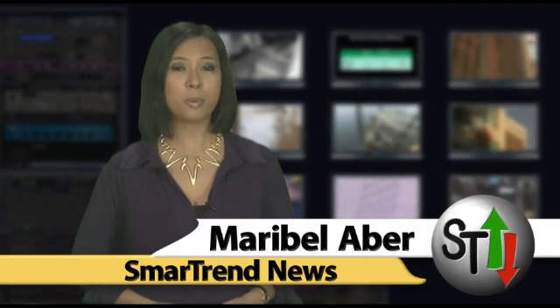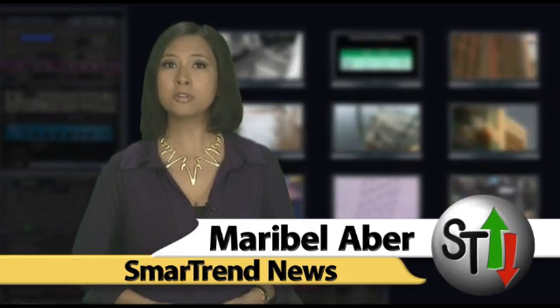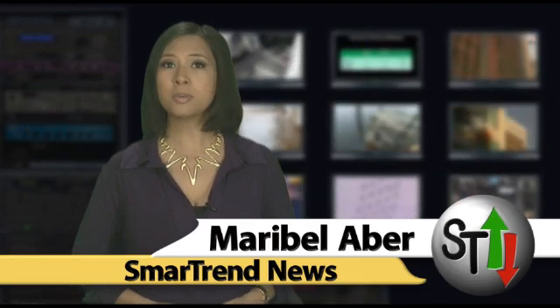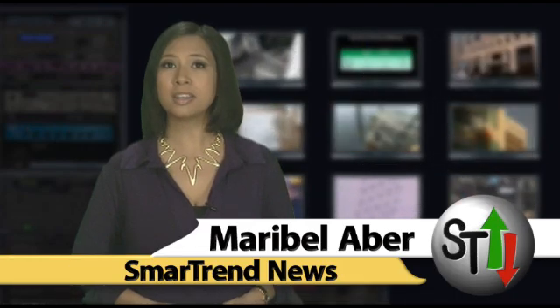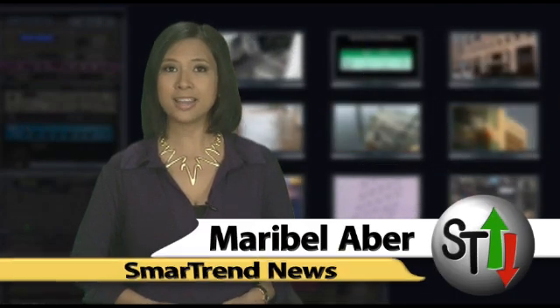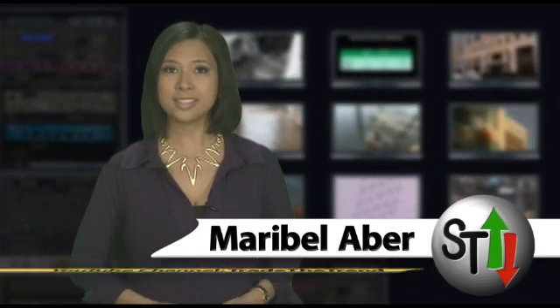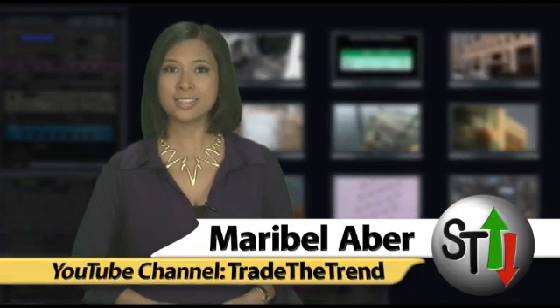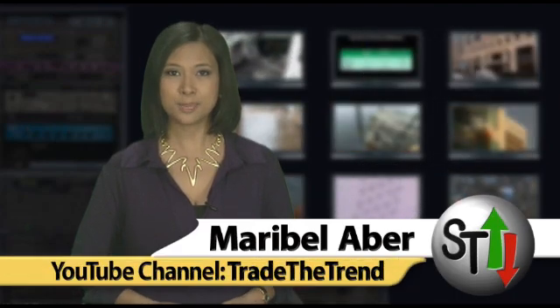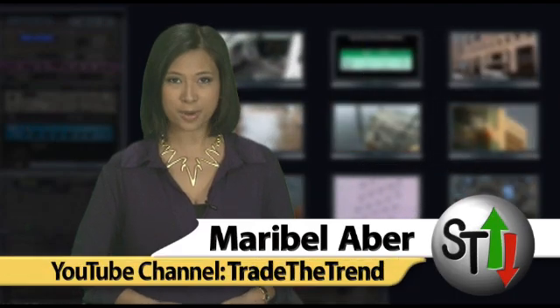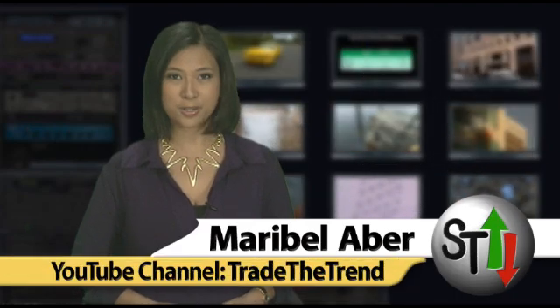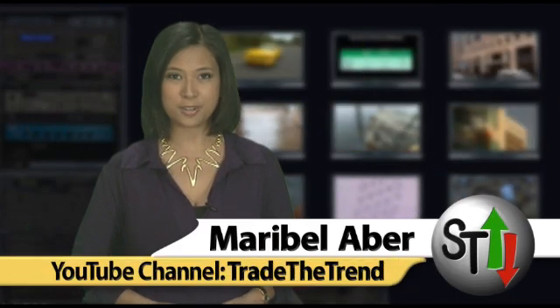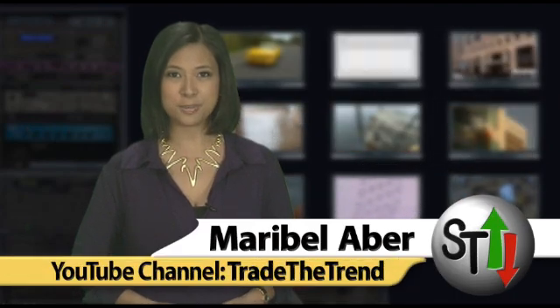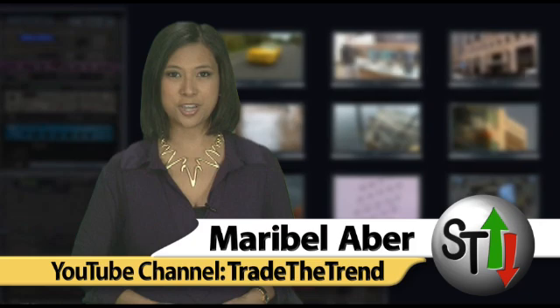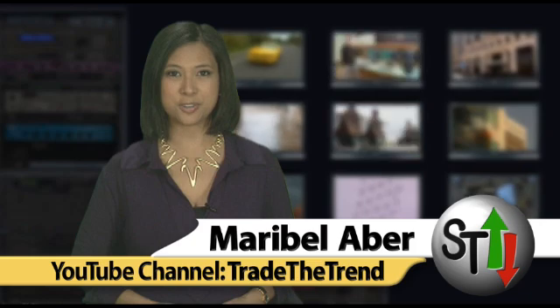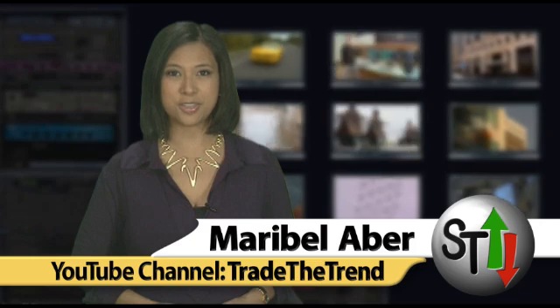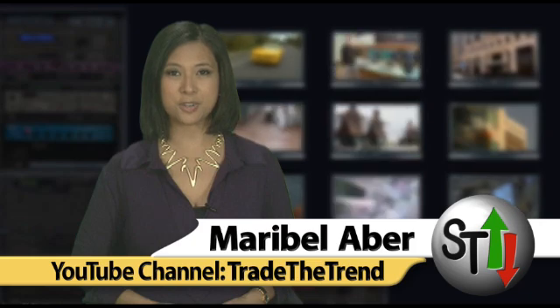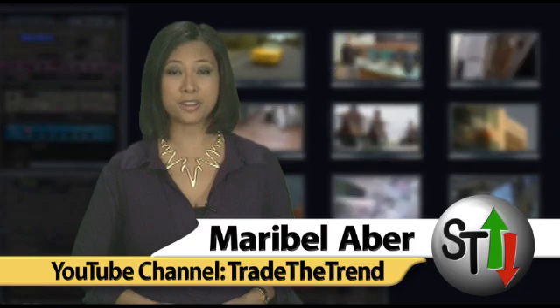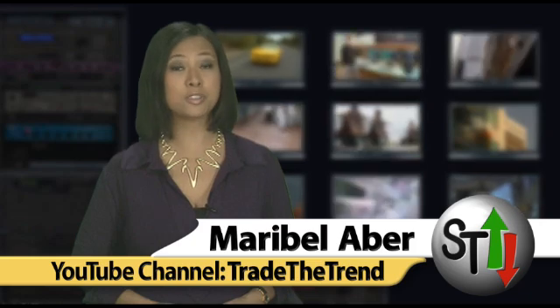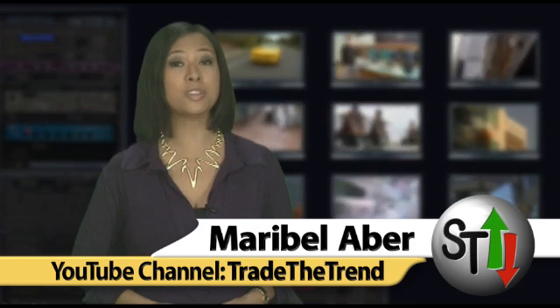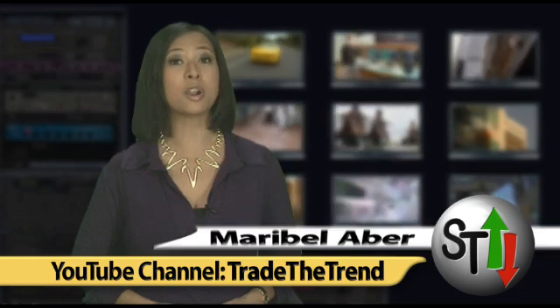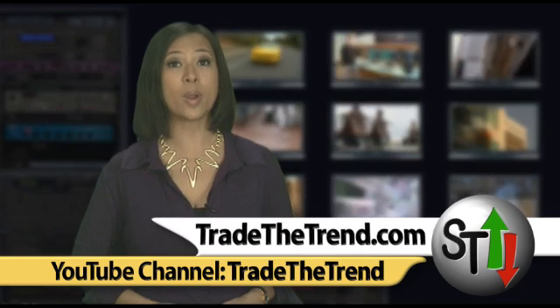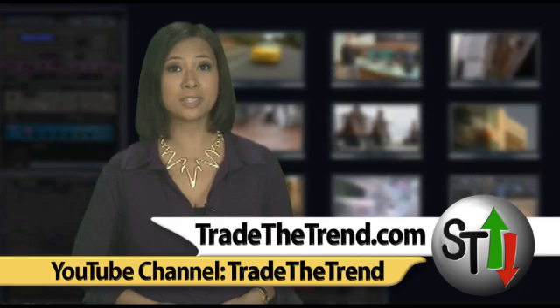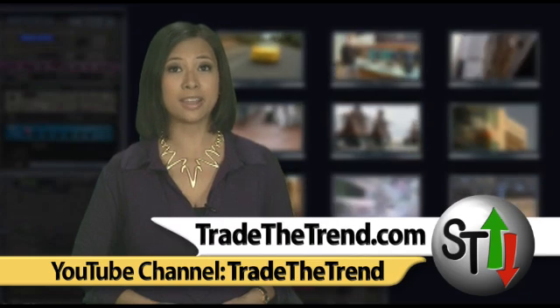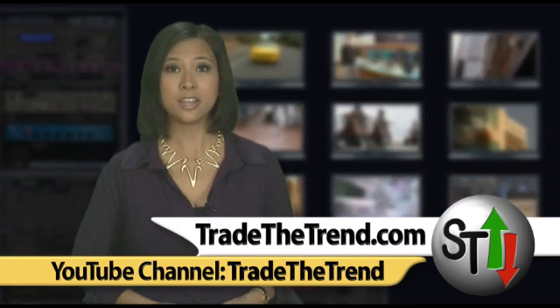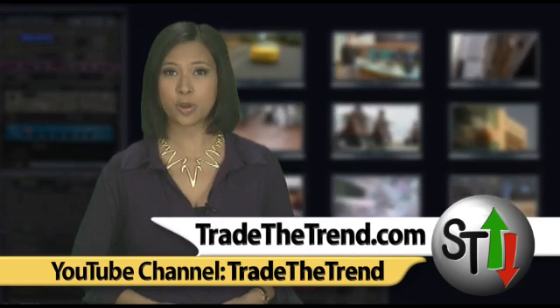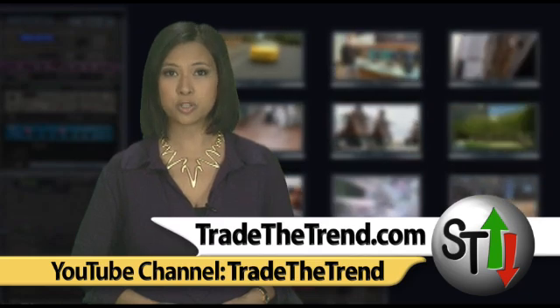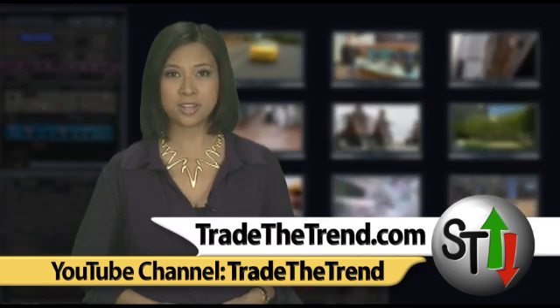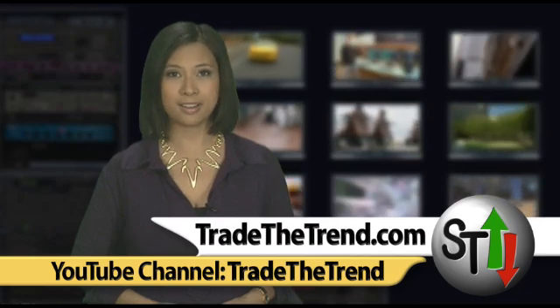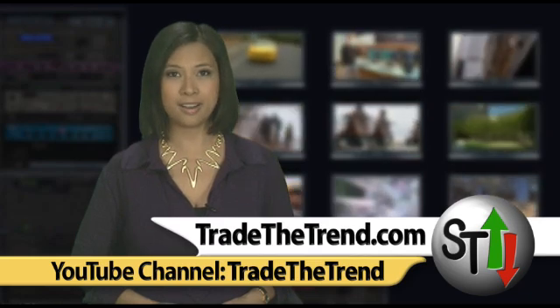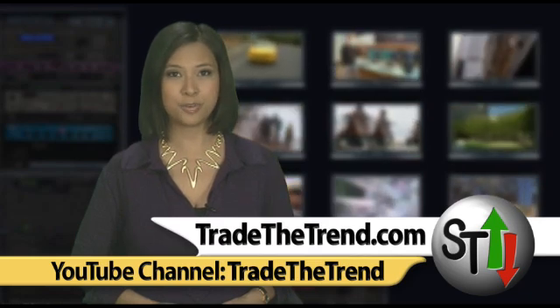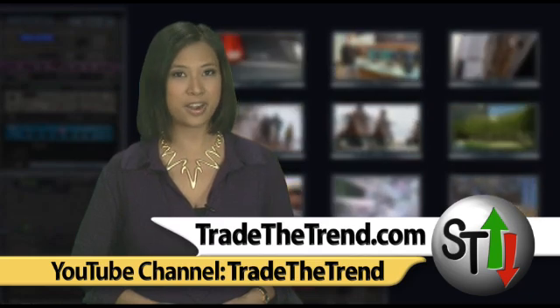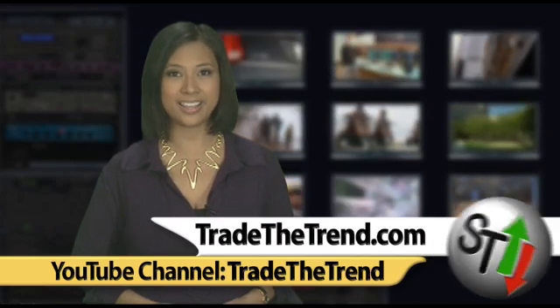For more news and market analysis, subscribe to our YouTube channel TradeTheTrend and also visit our website TradeTheTrend.com for more headlines.